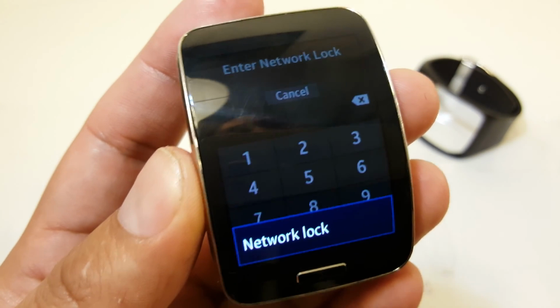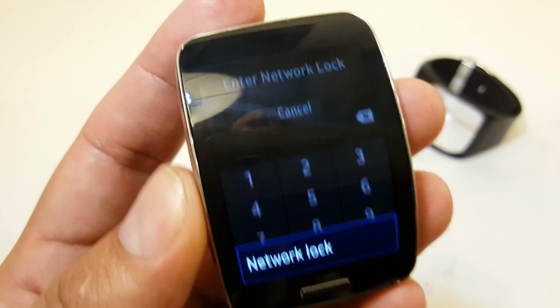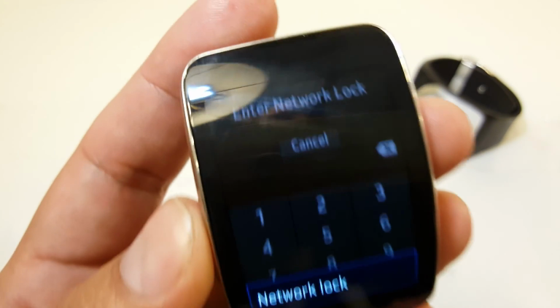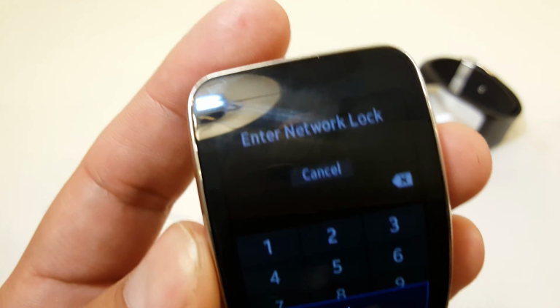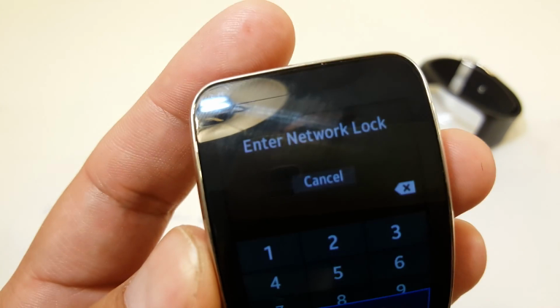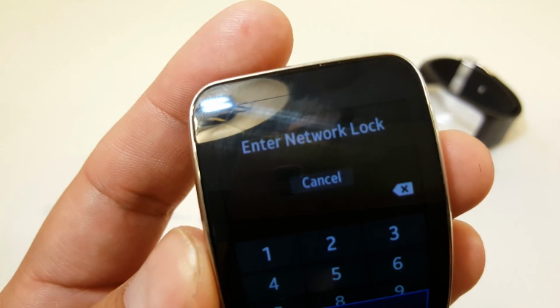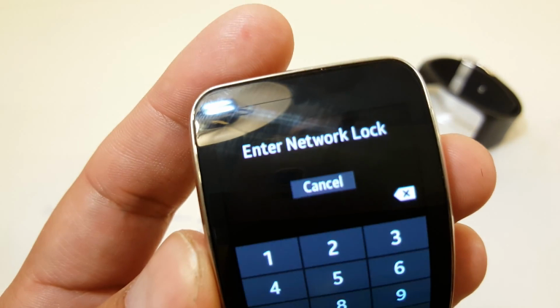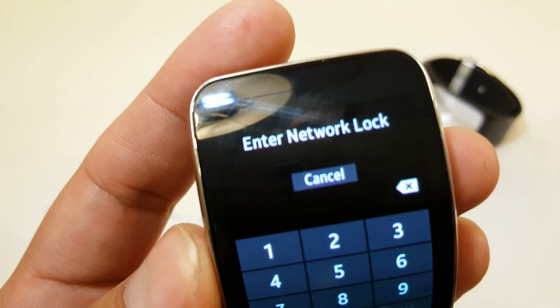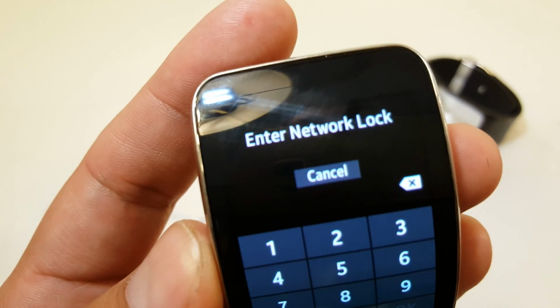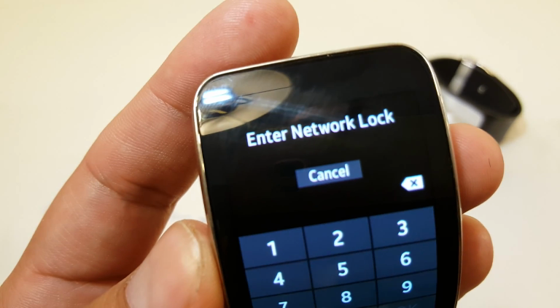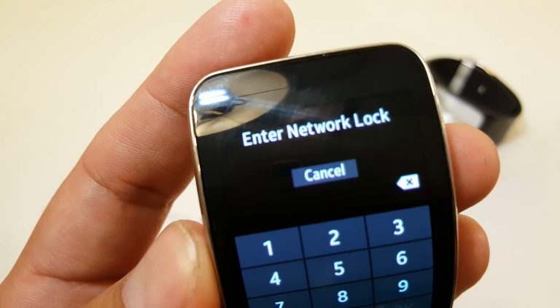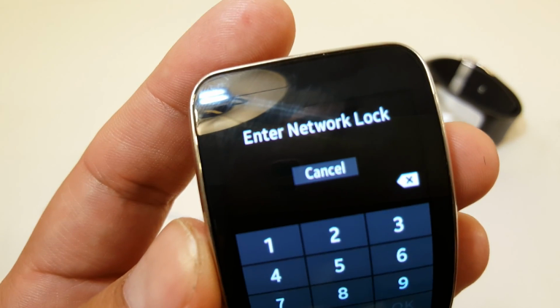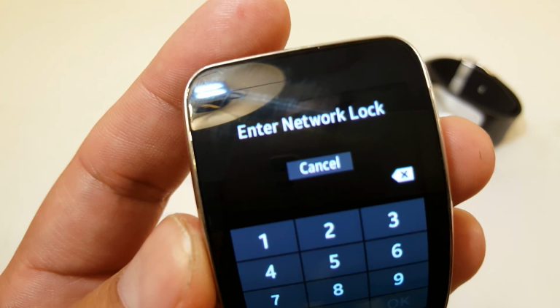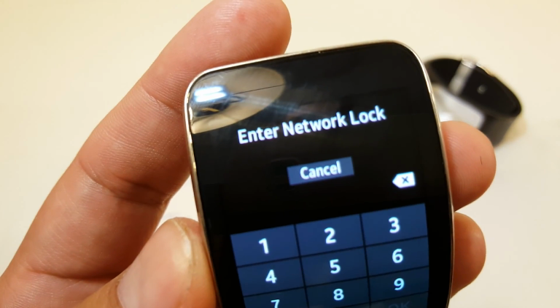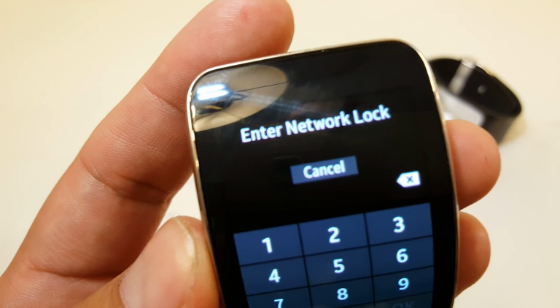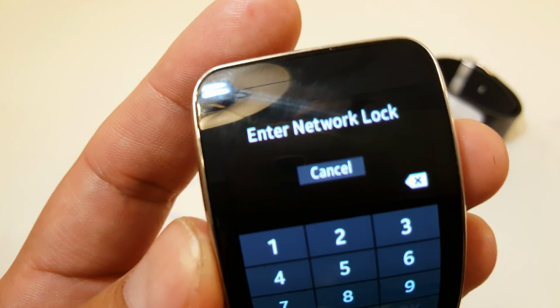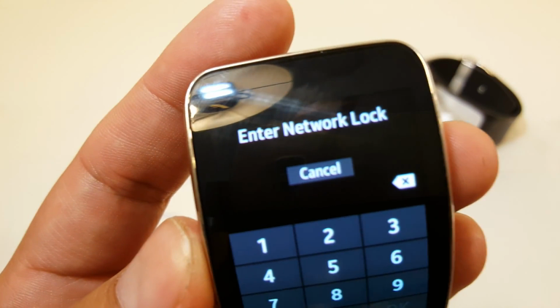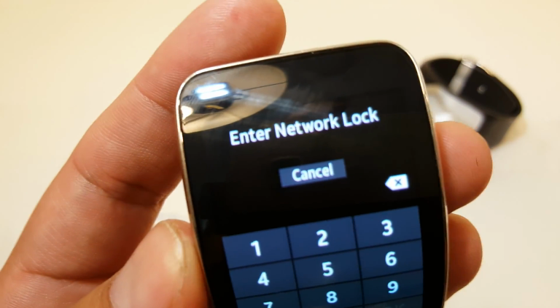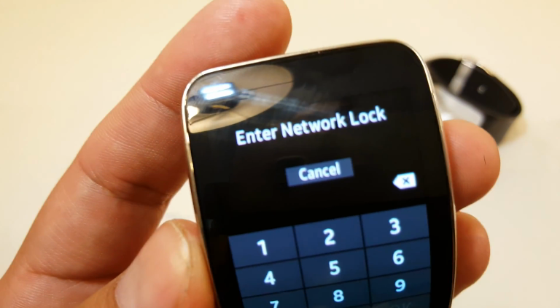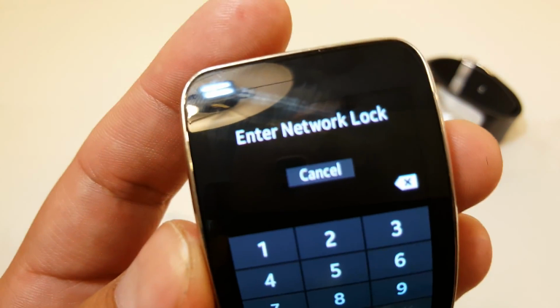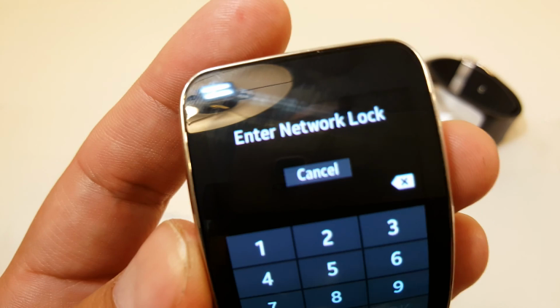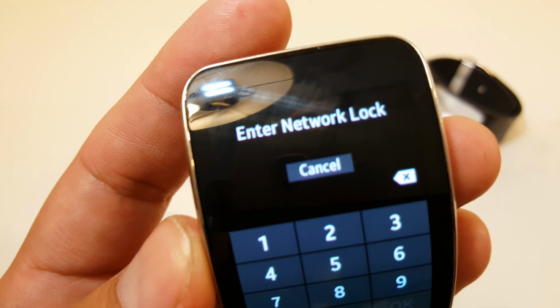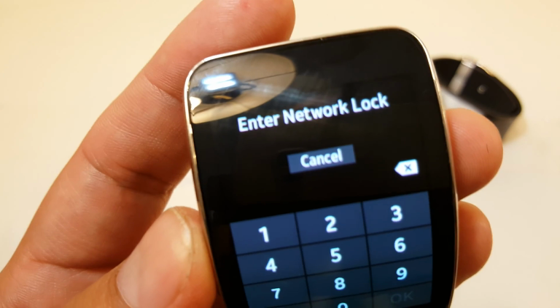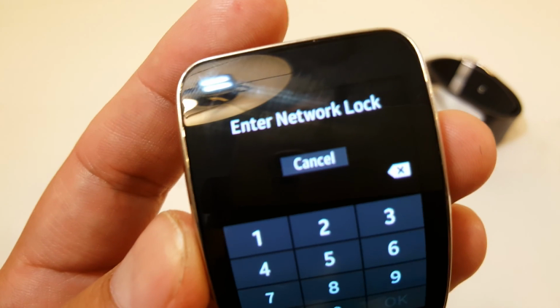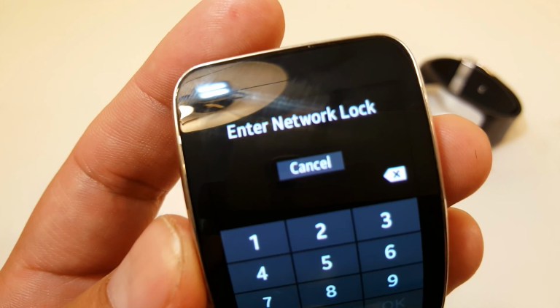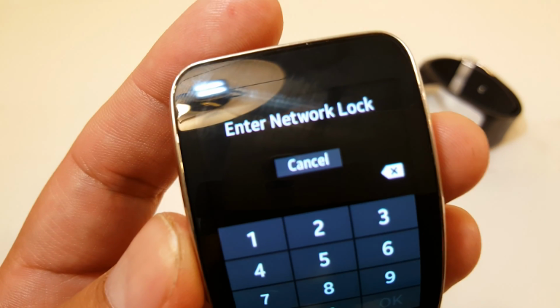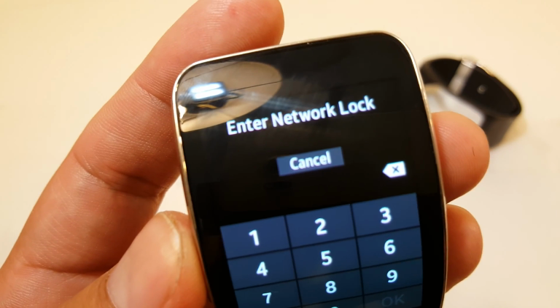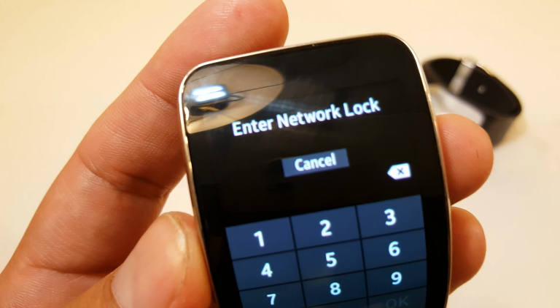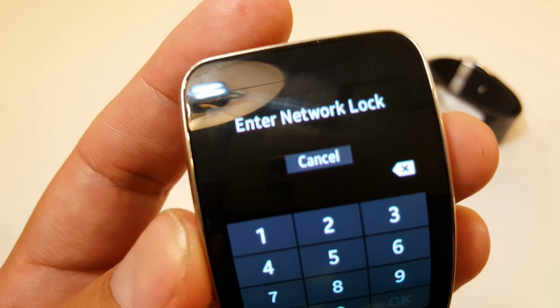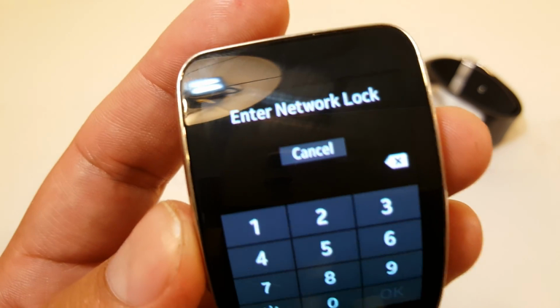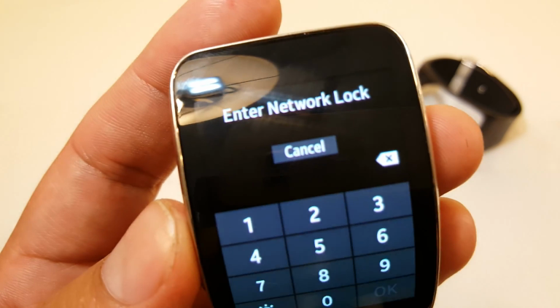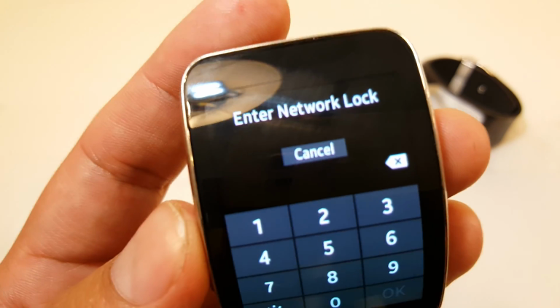Boot it back up. As you can see here, it's requesting to enter a network lock code.